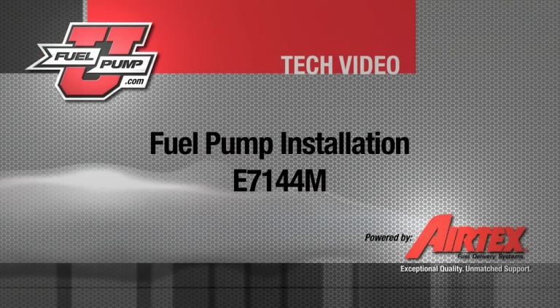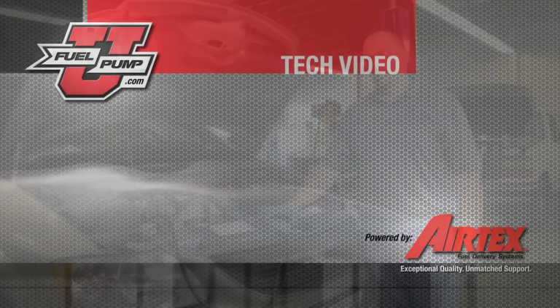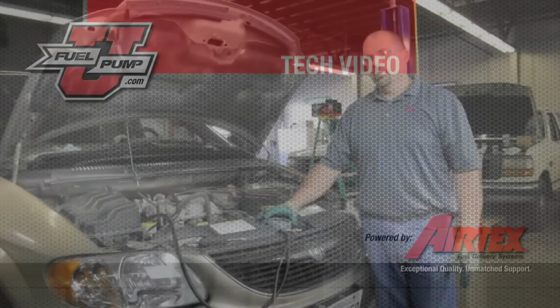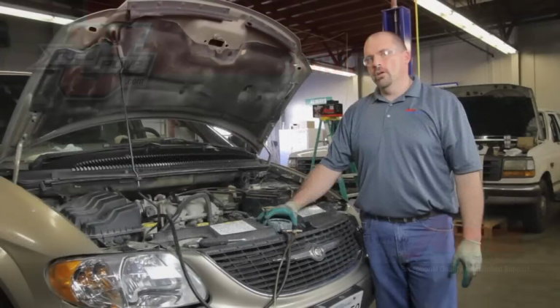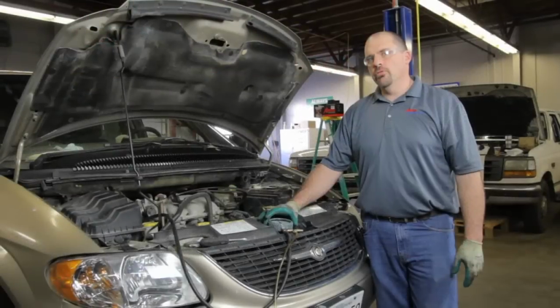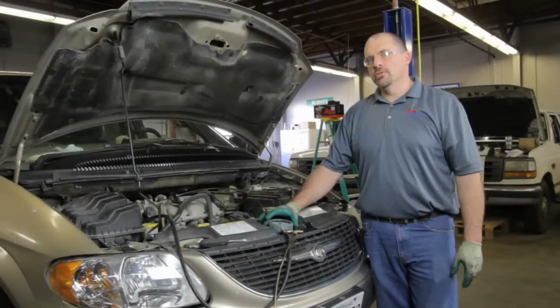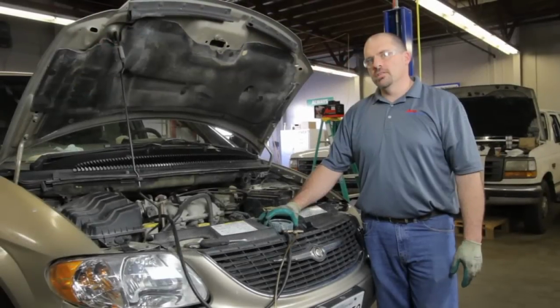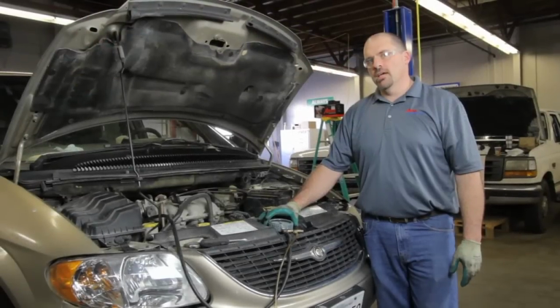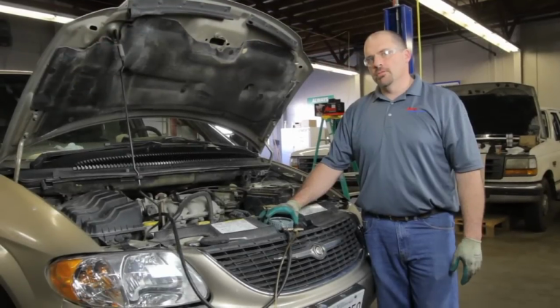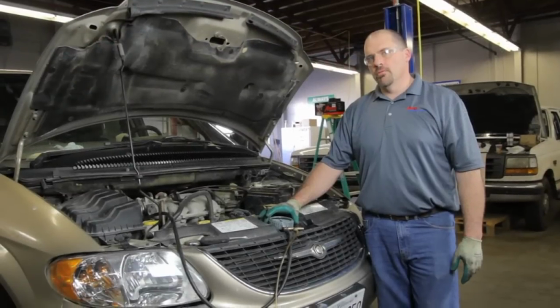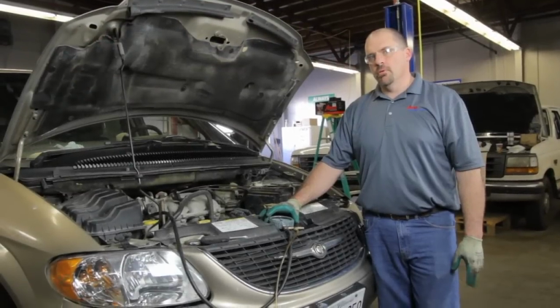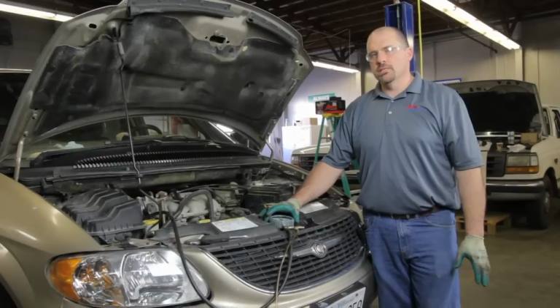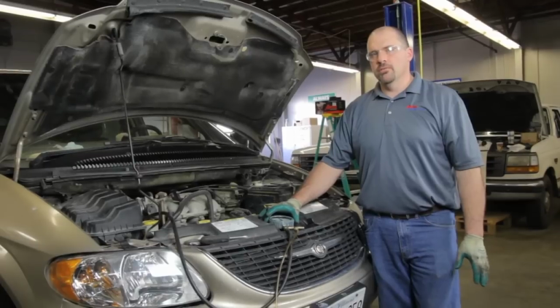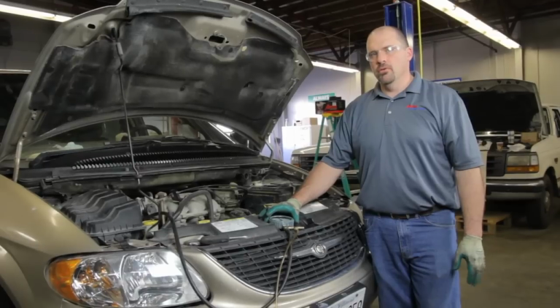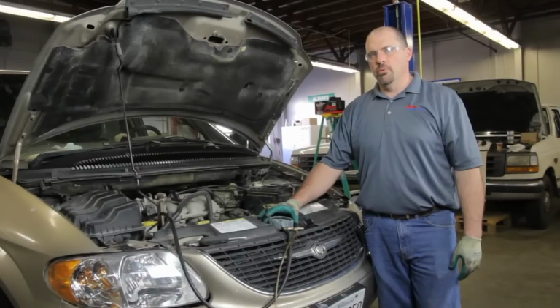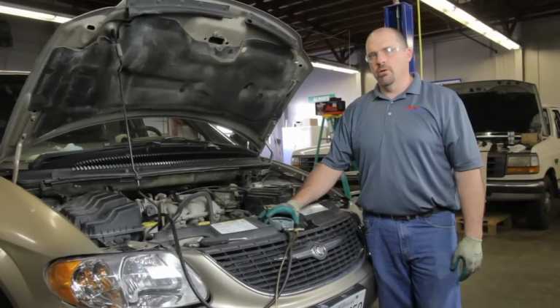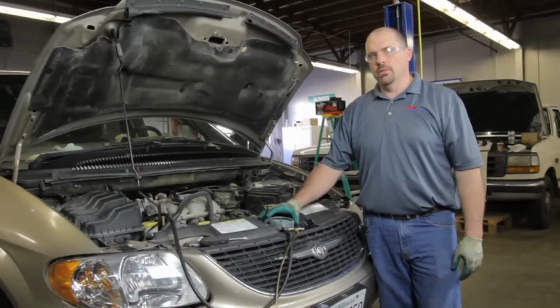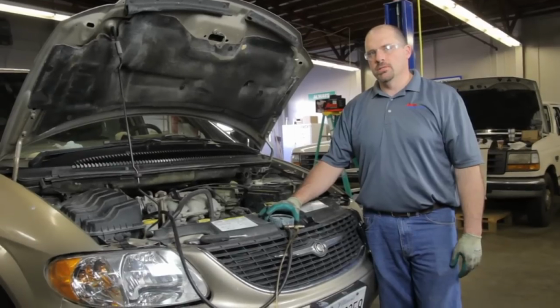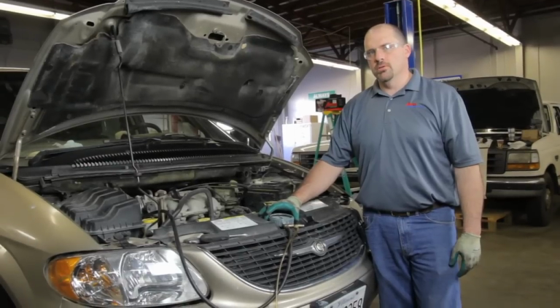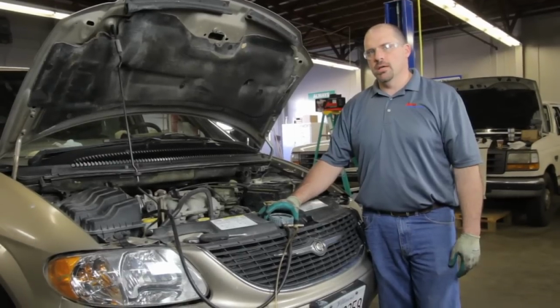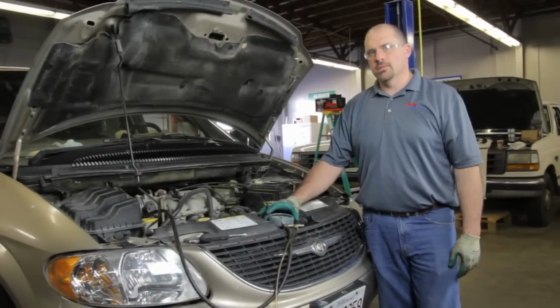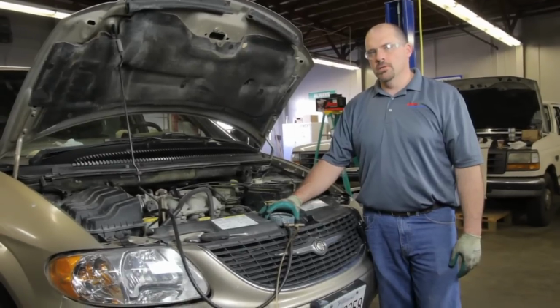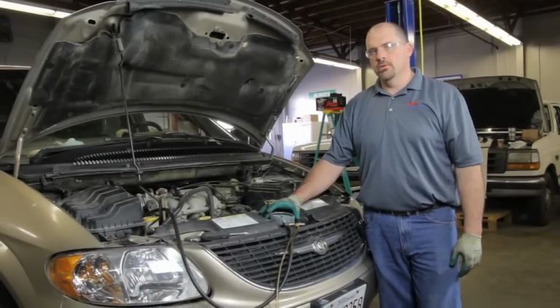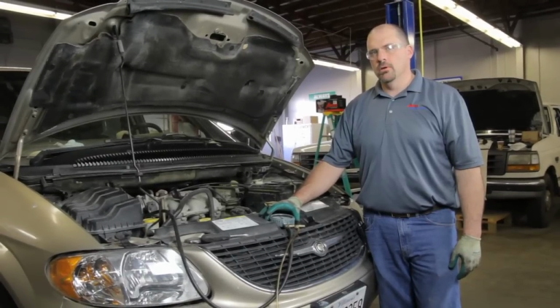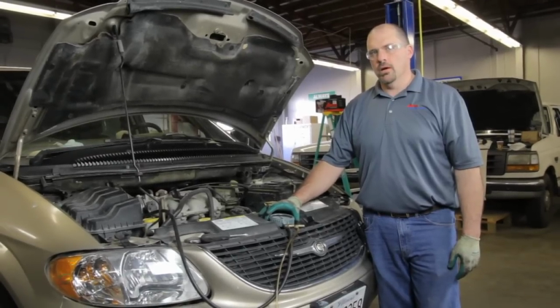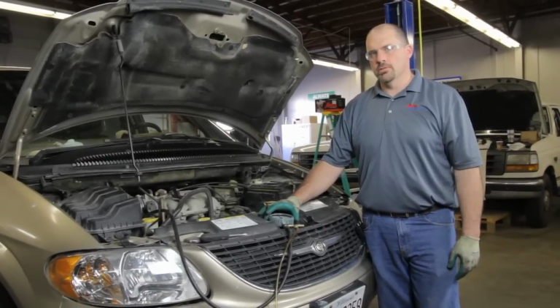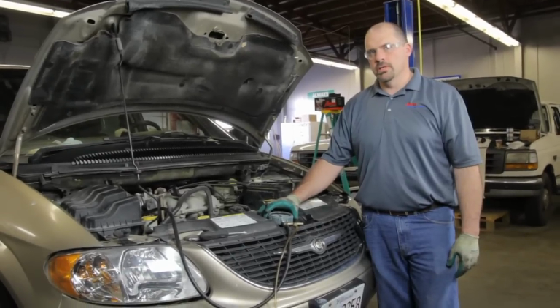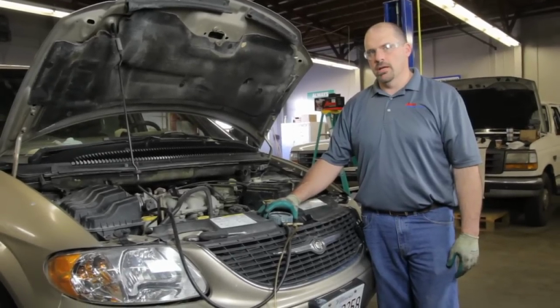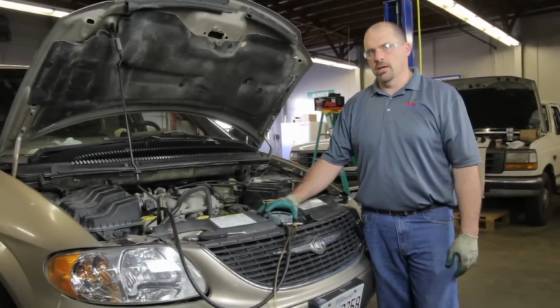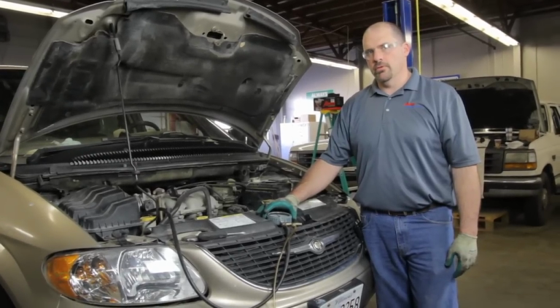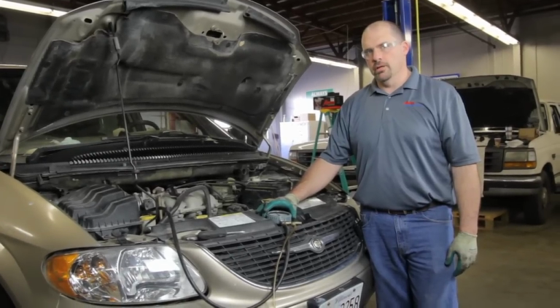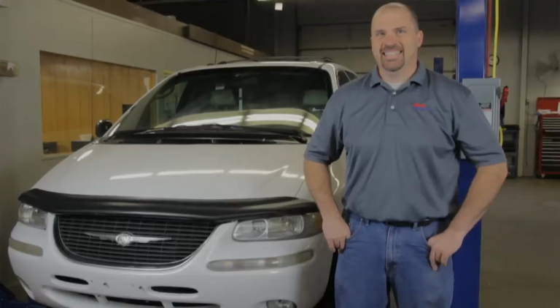We're going to go through the steps of replacing the fuel pump in this 2002 Chrysler Town & Country today.